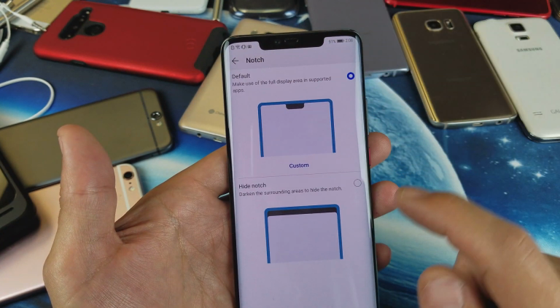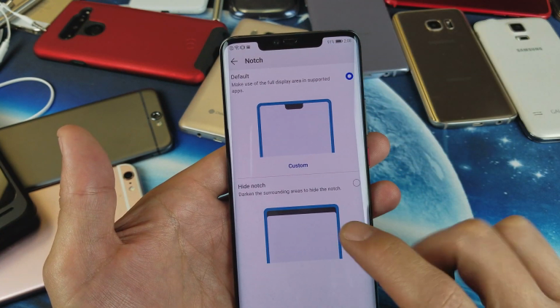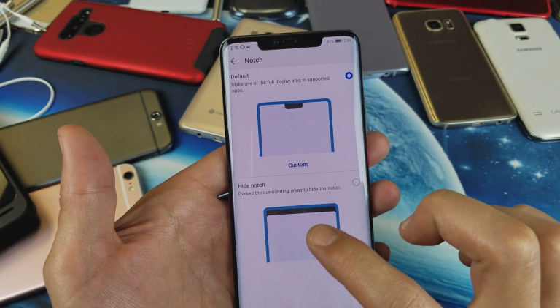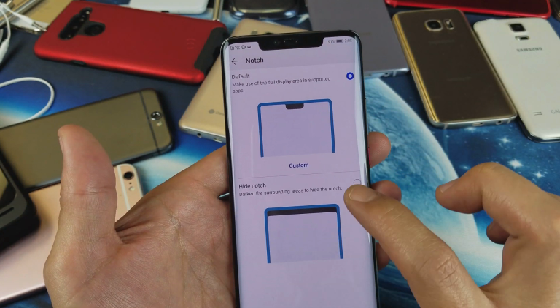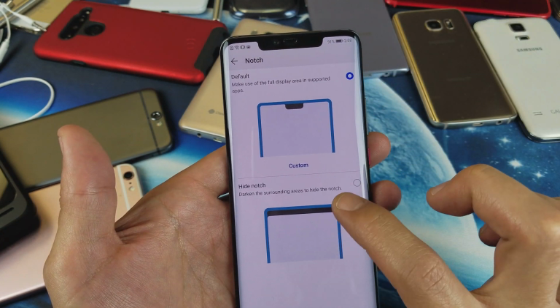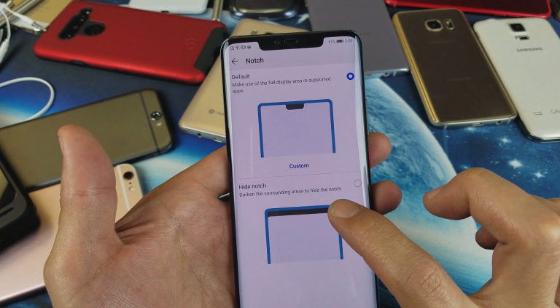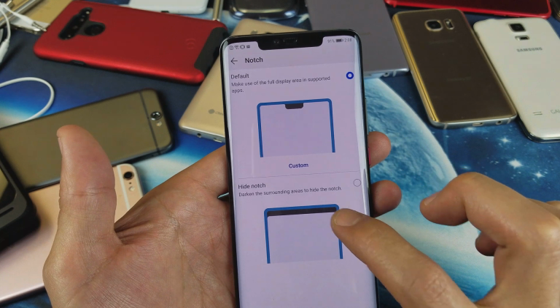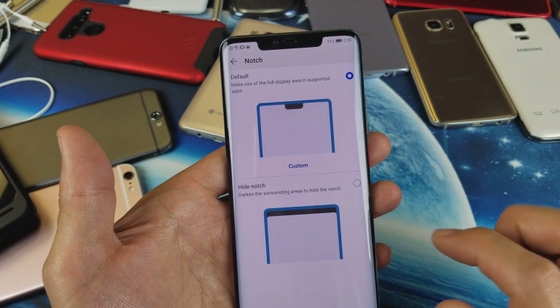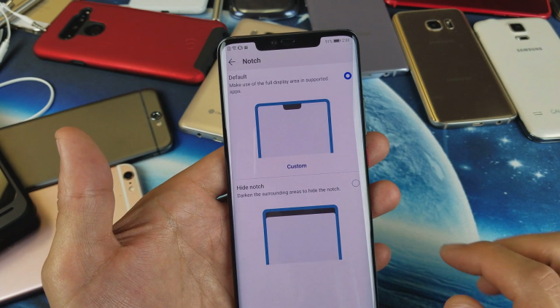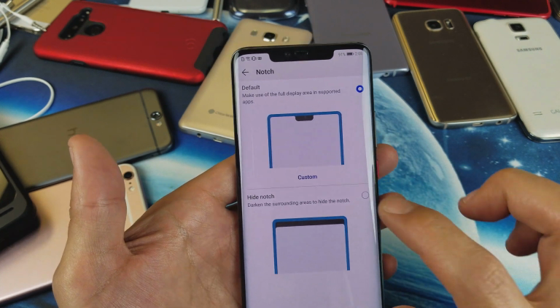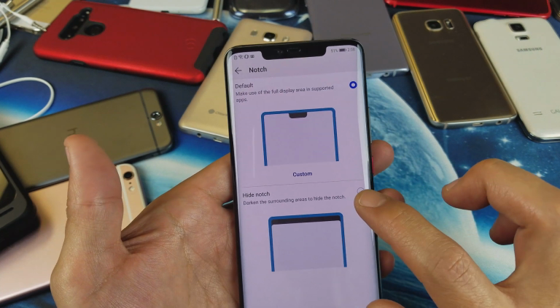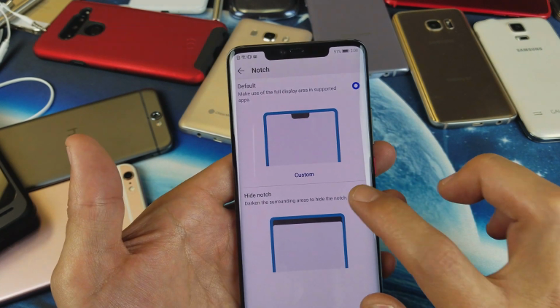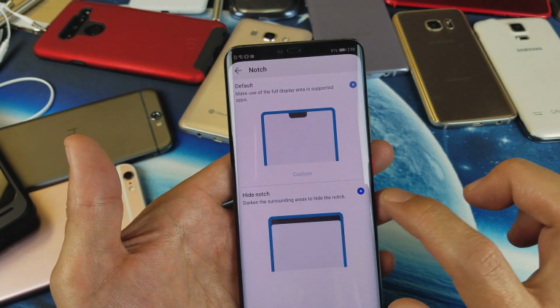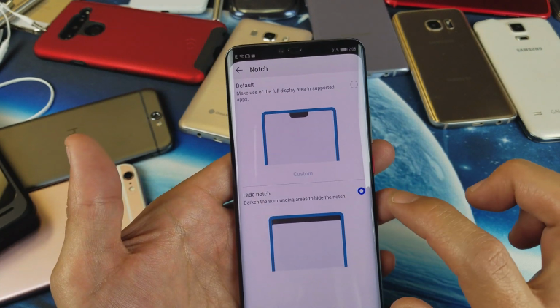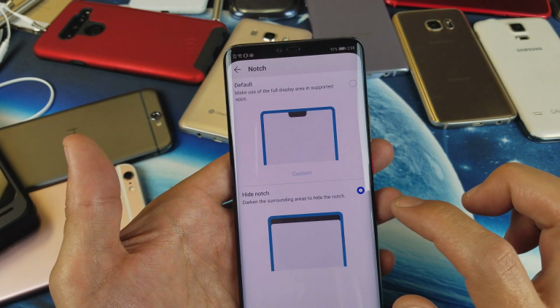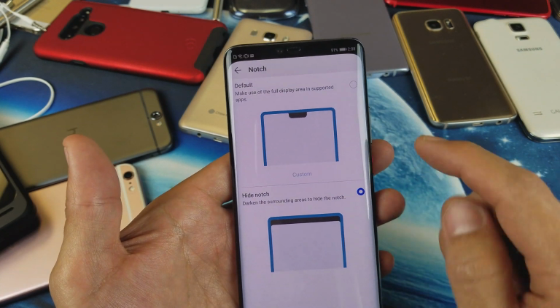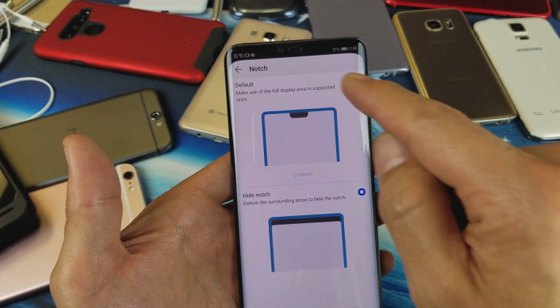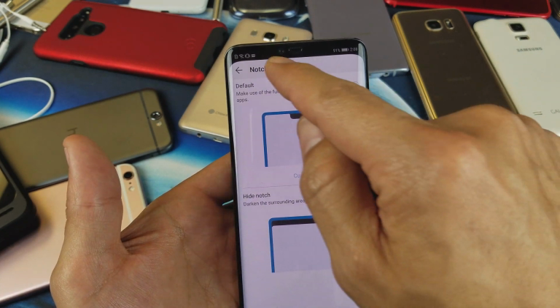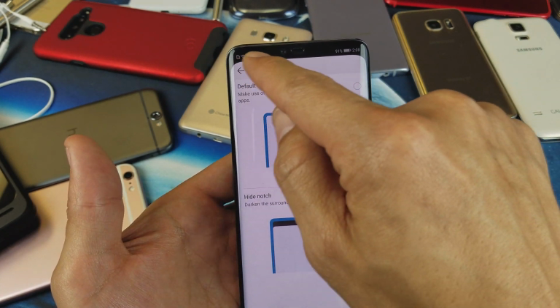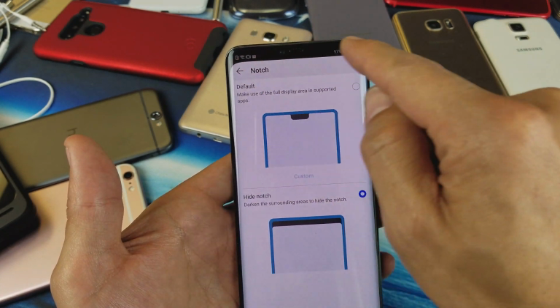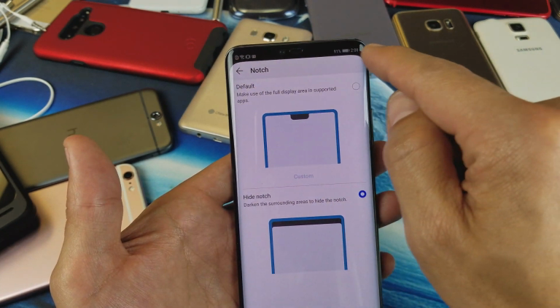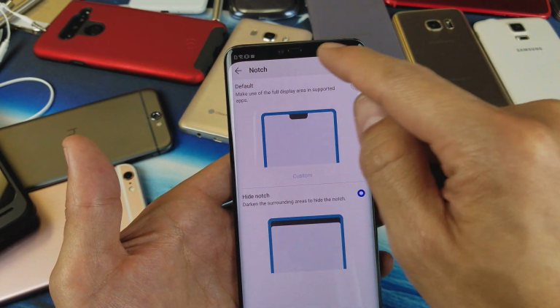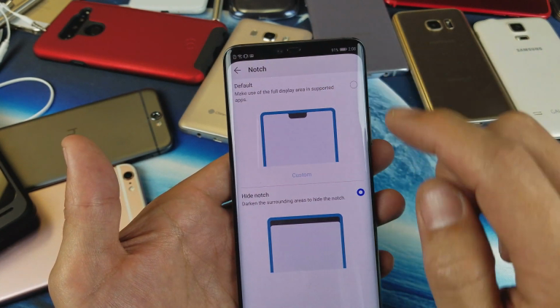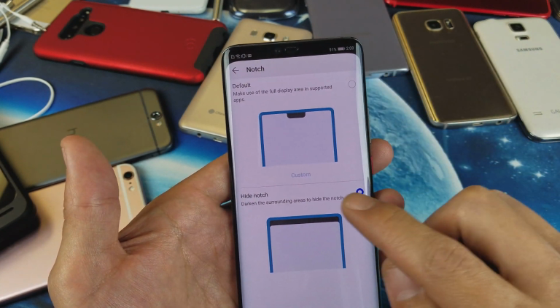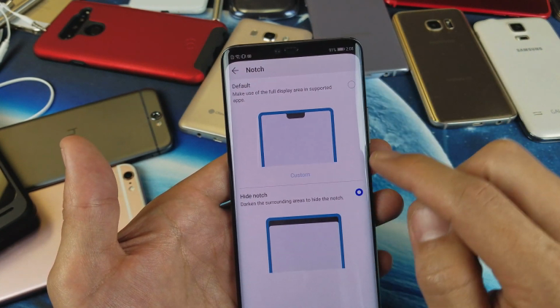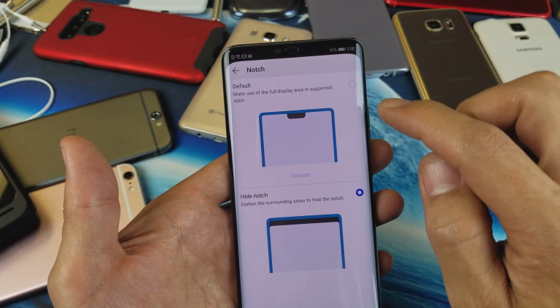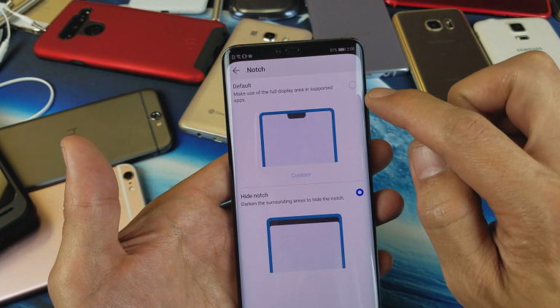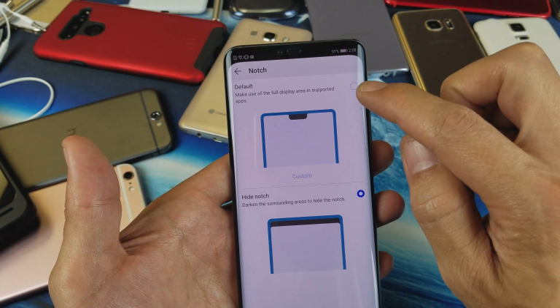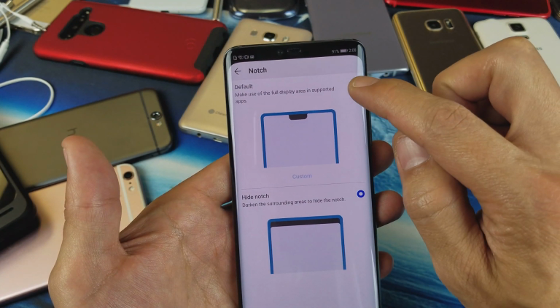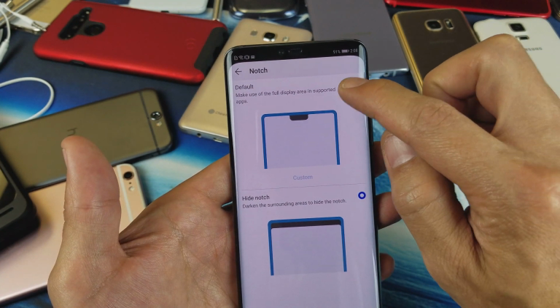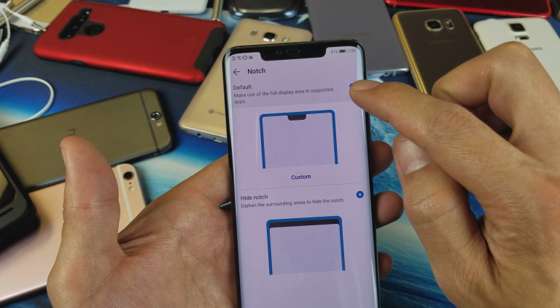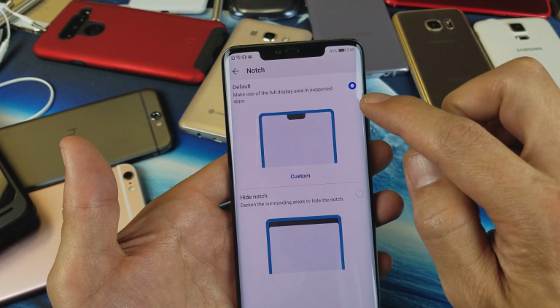However, I can click on here as well. If I tap on that, now you can see it covers it. Let me tap back up here.